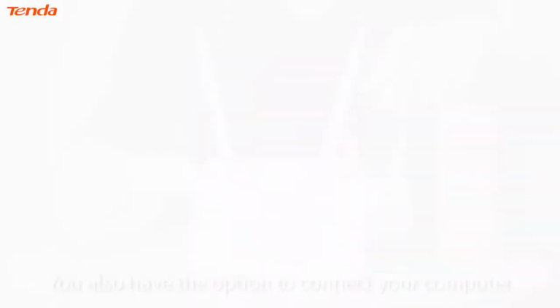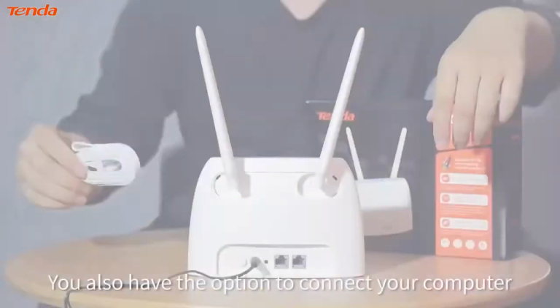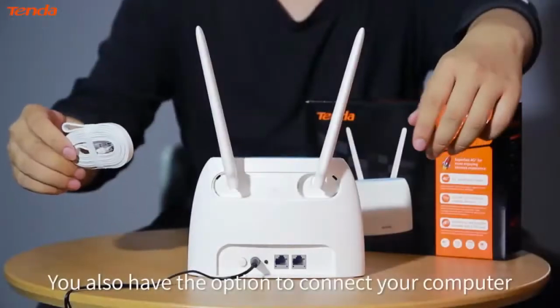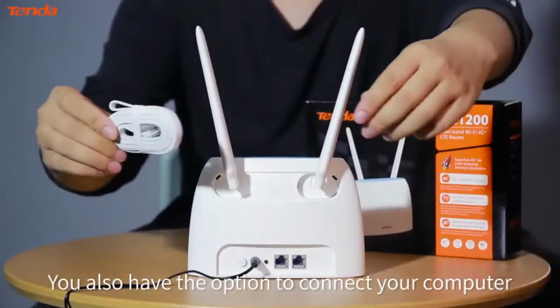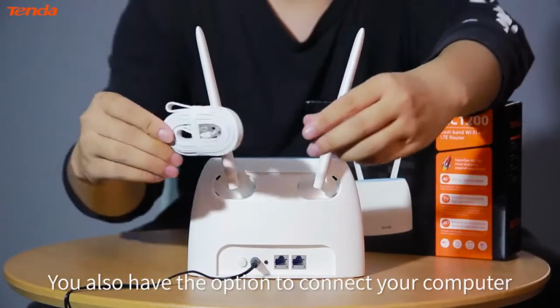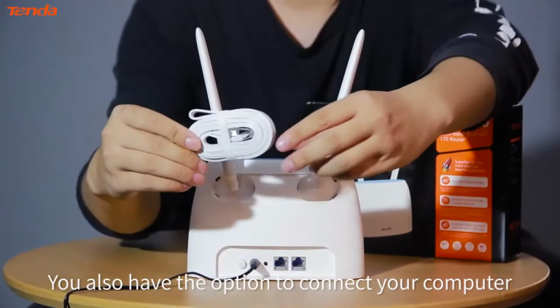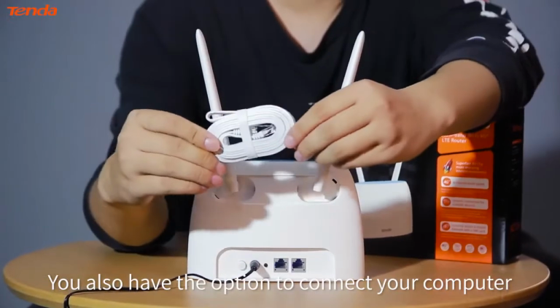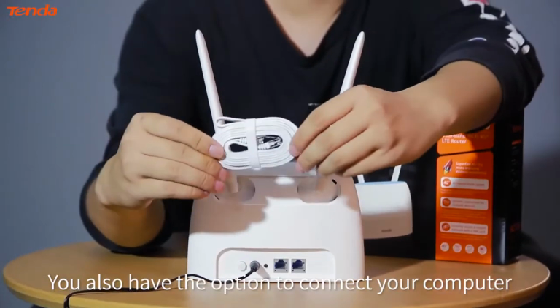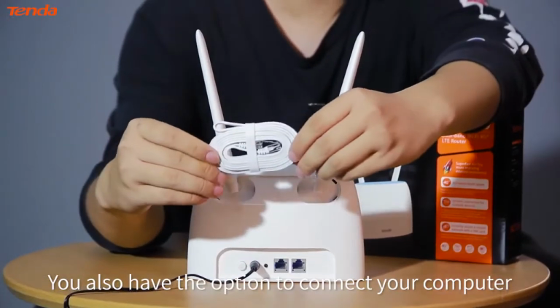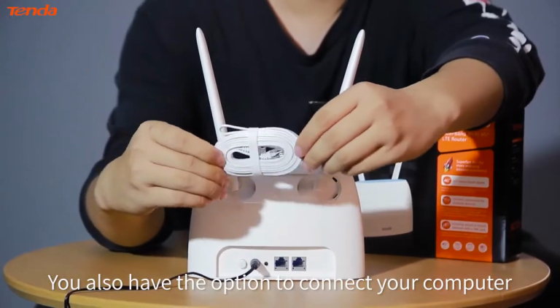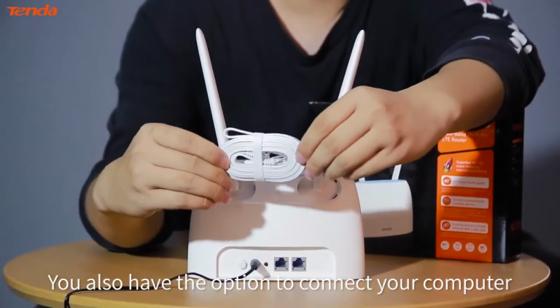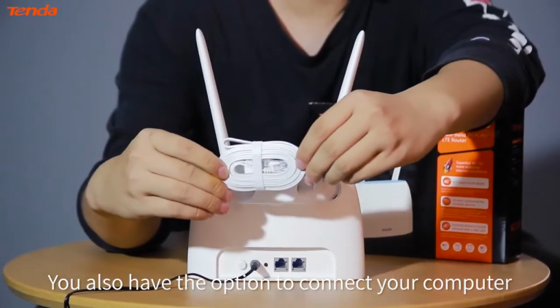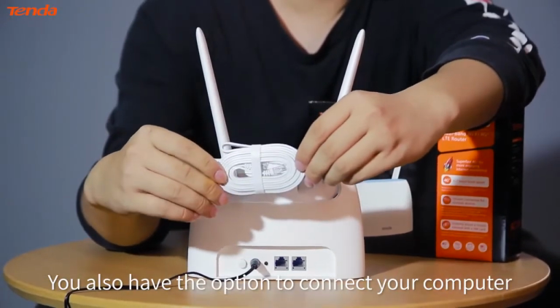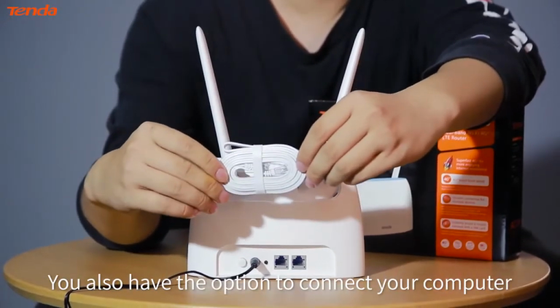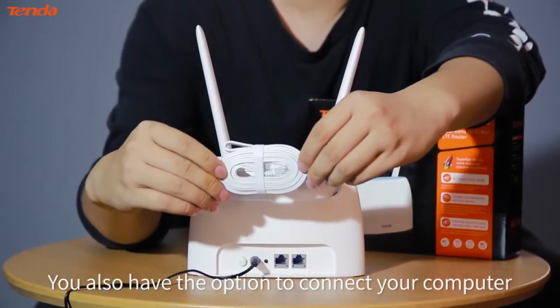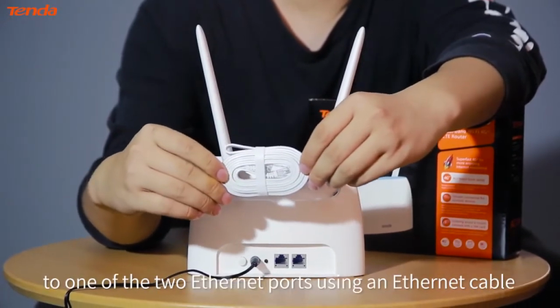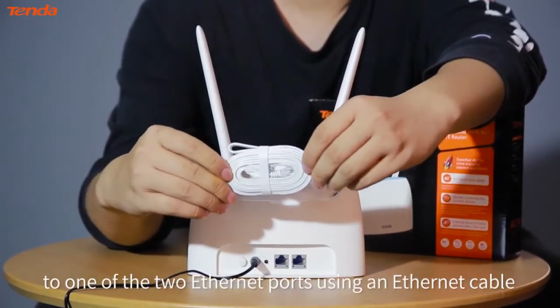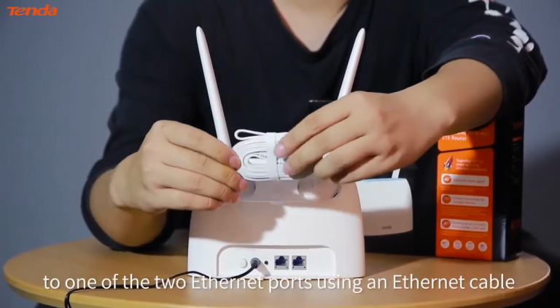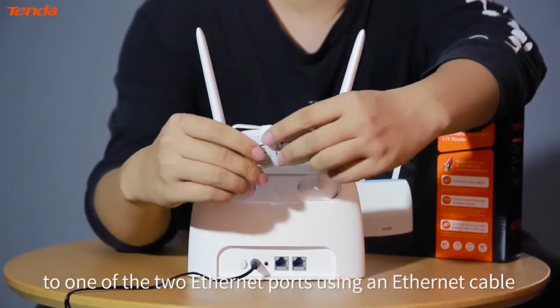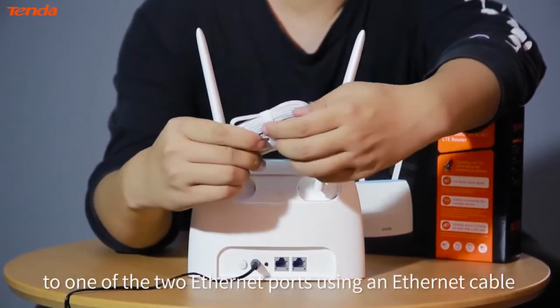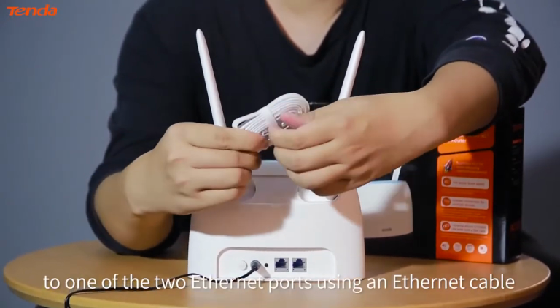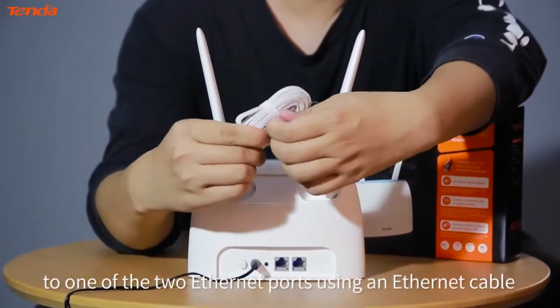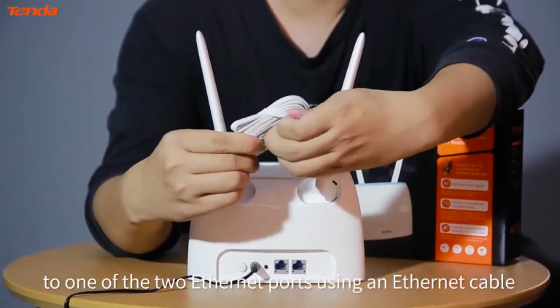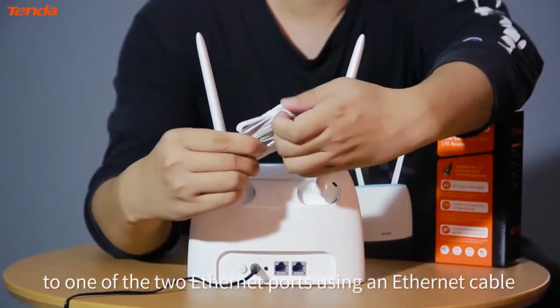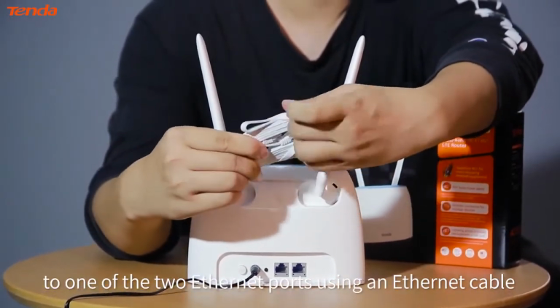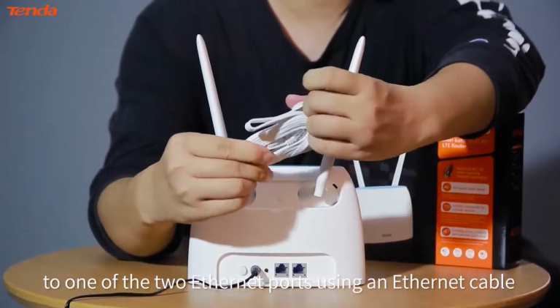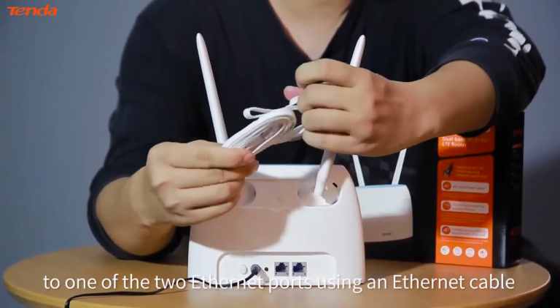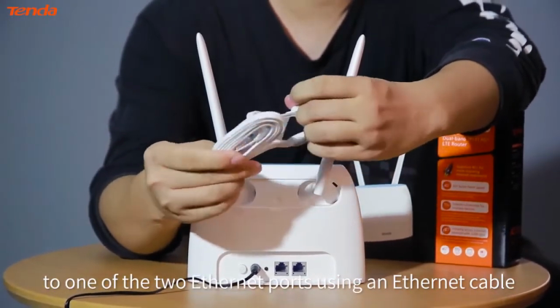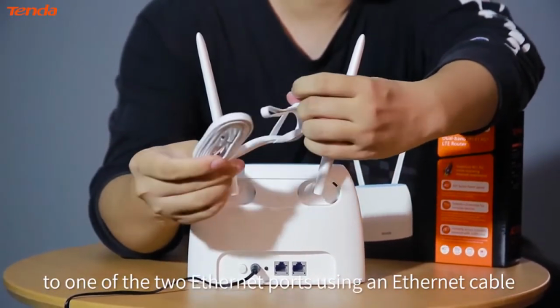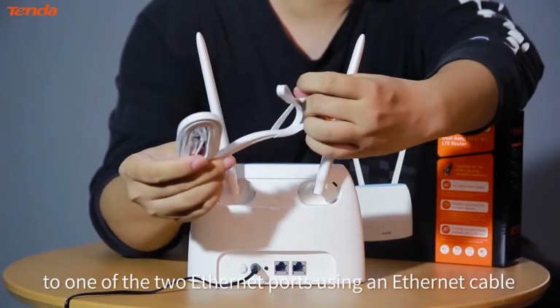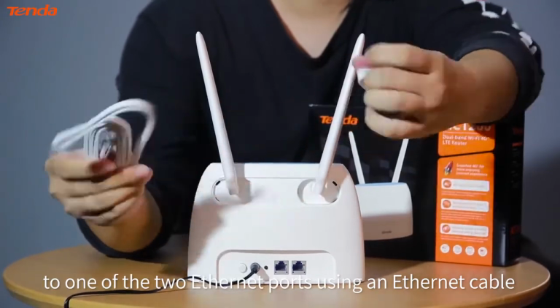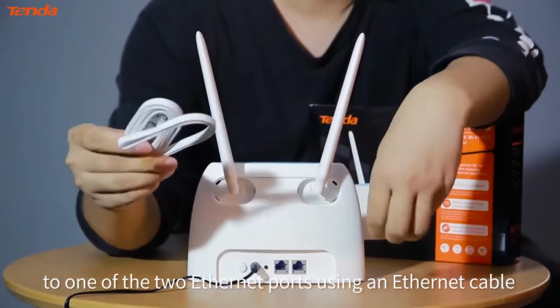You also have the option to connect your computer to one of the two ethernet ports using an ethernet cable.